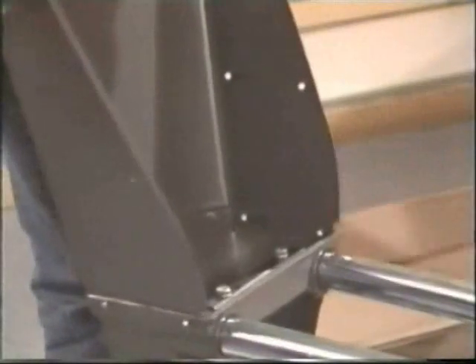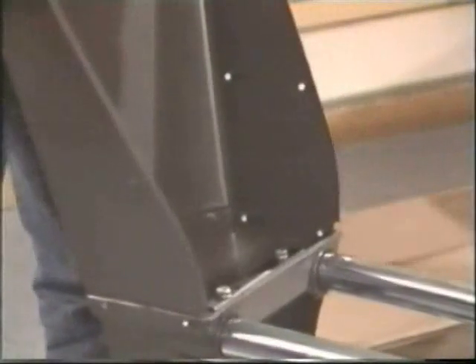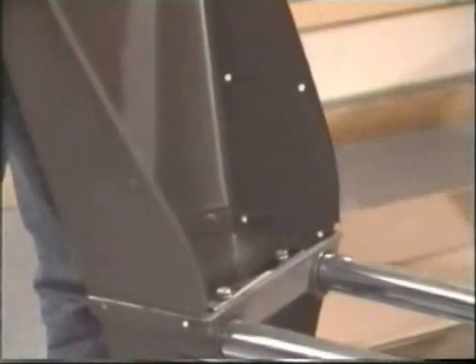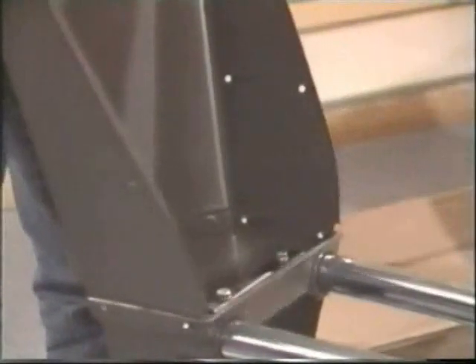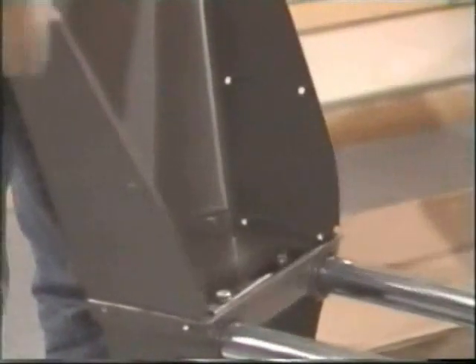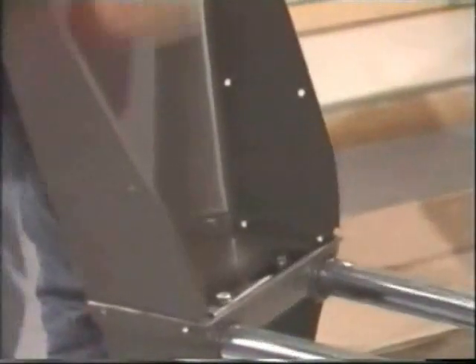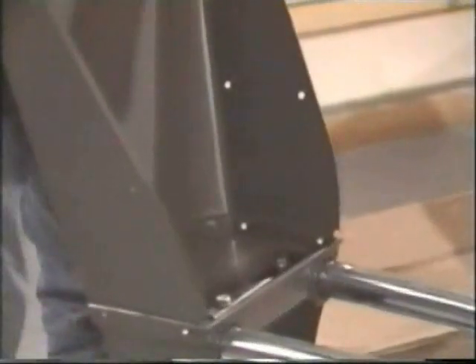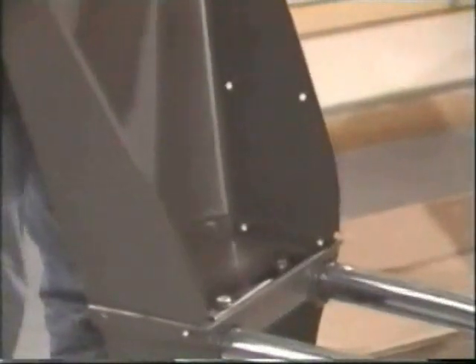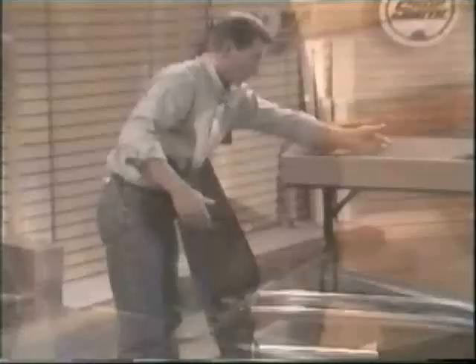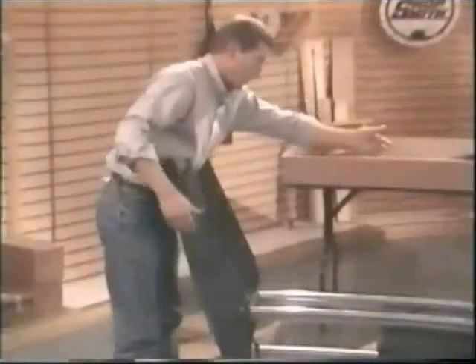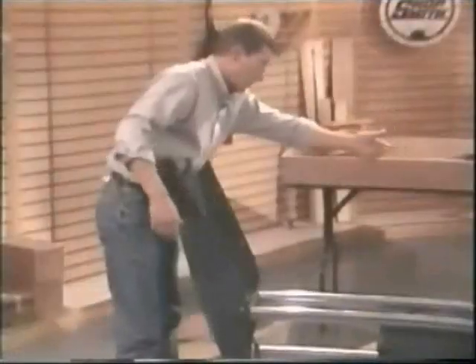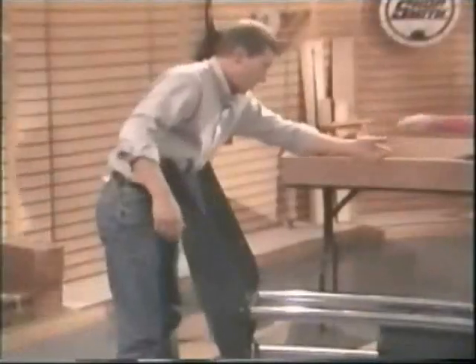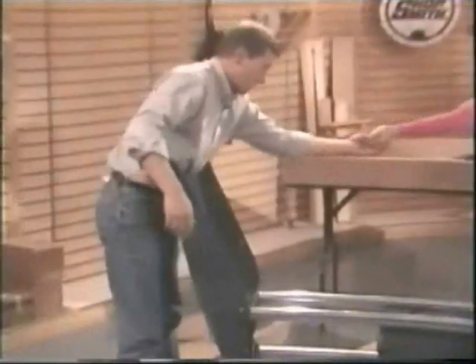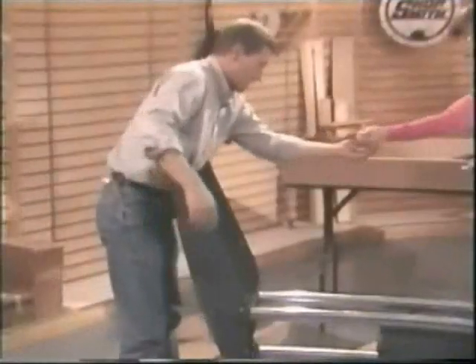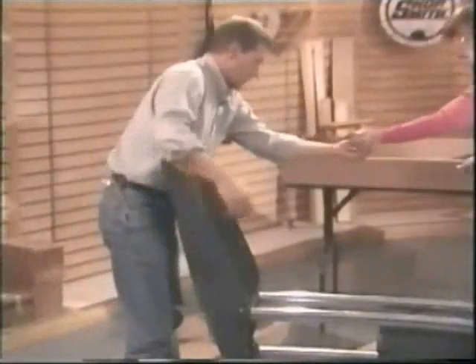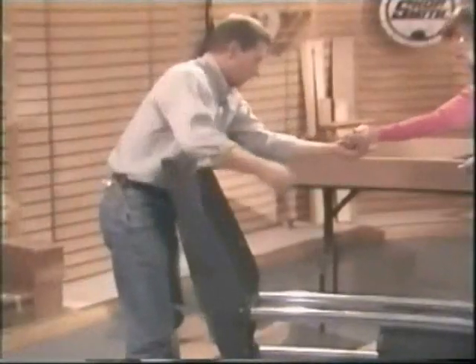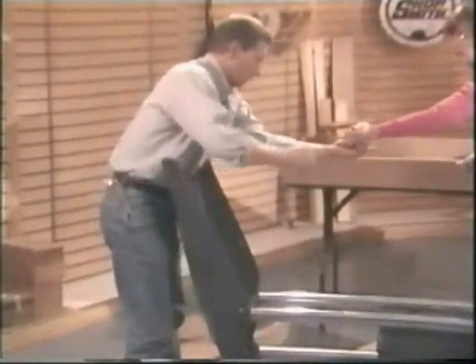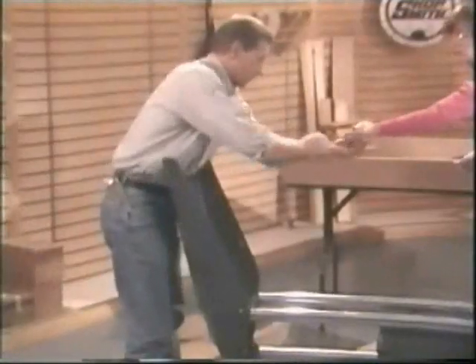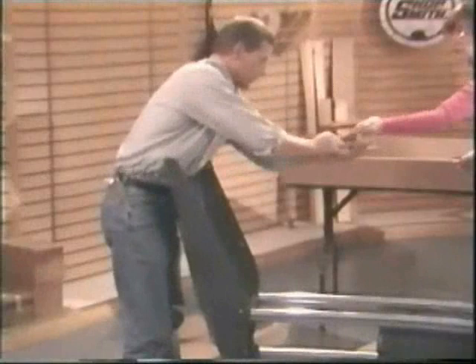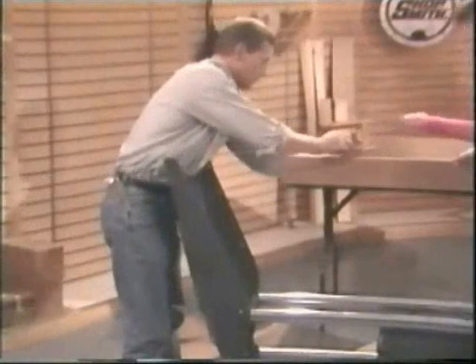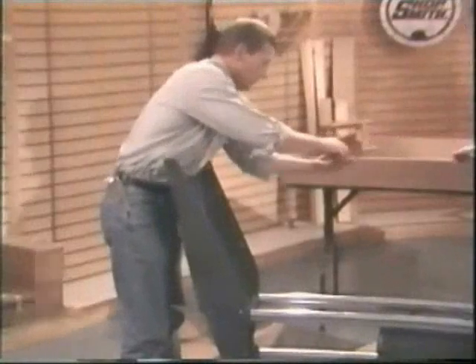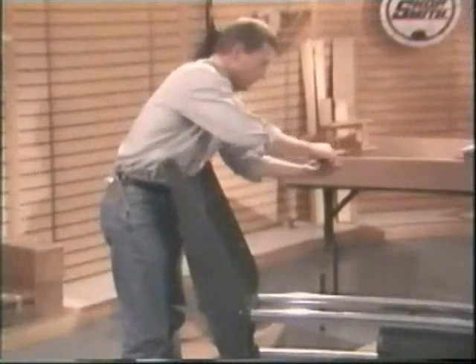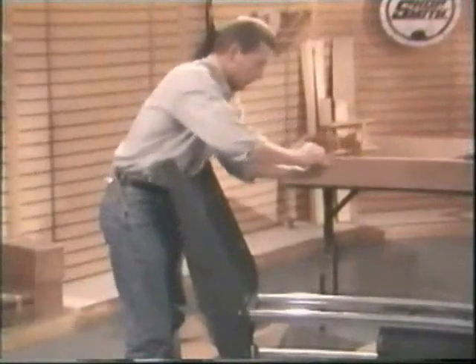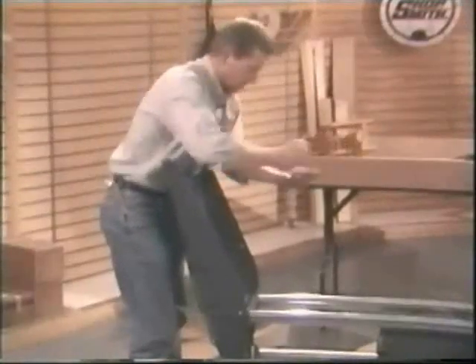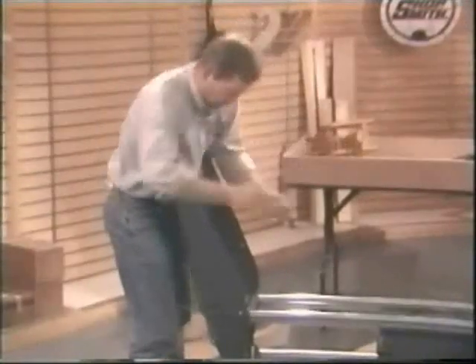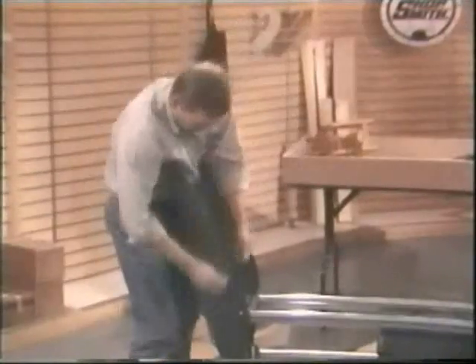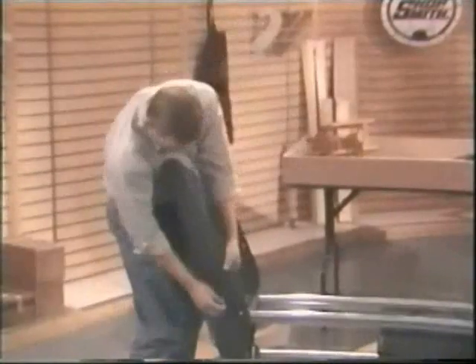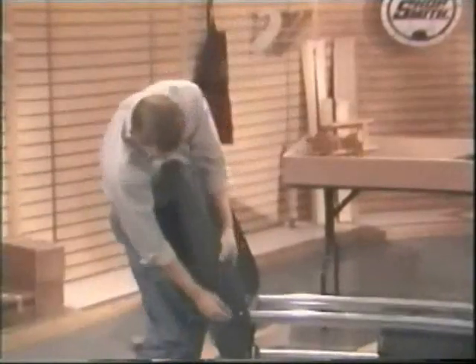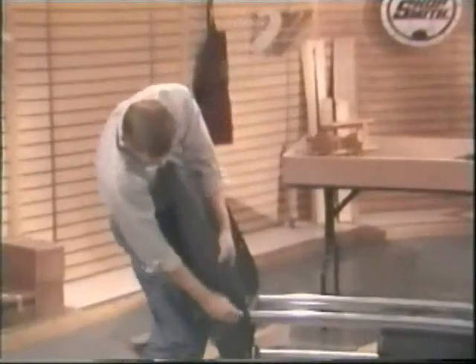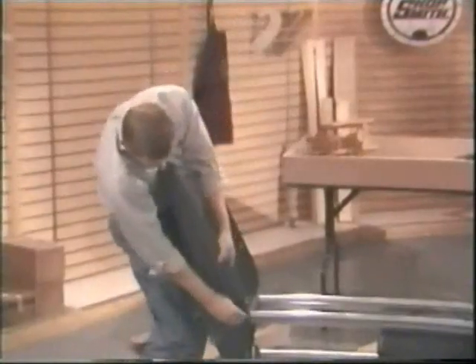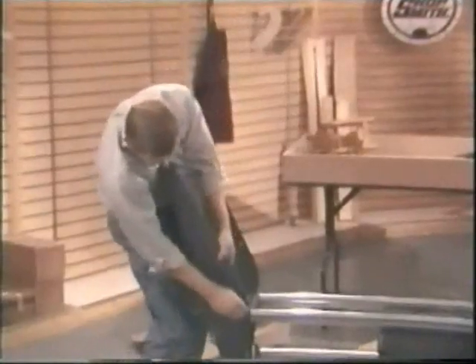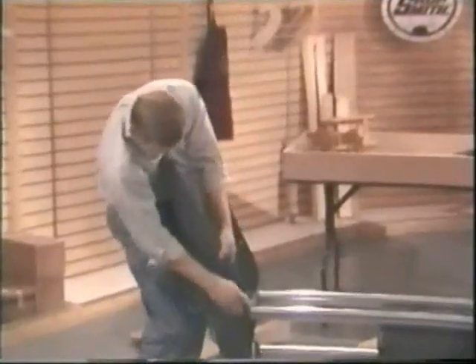Hand me some more hardware there, Susan. Beautiful. This is all the pack.